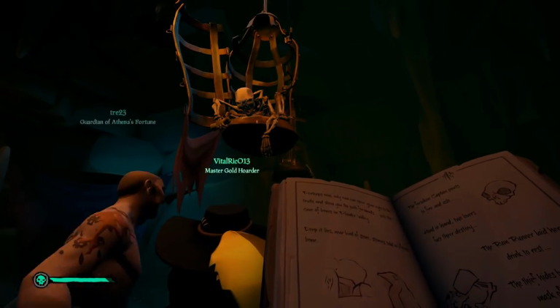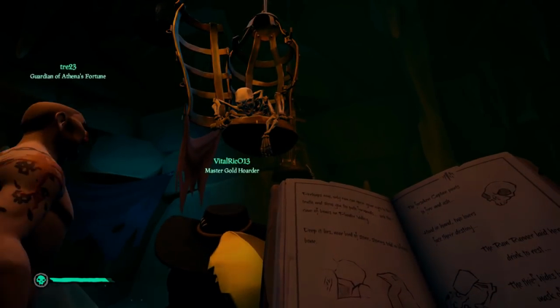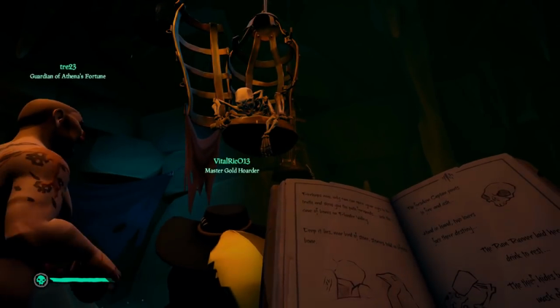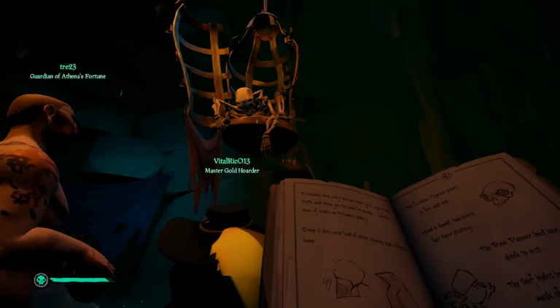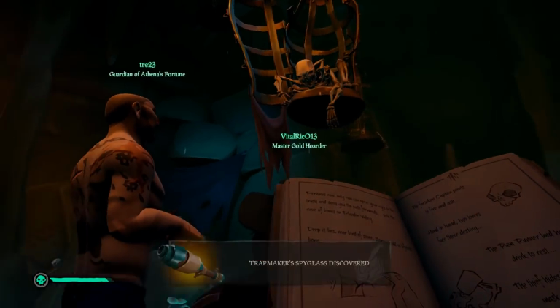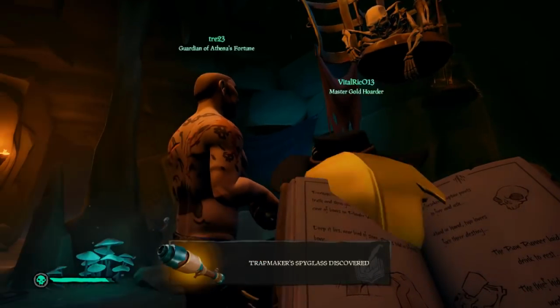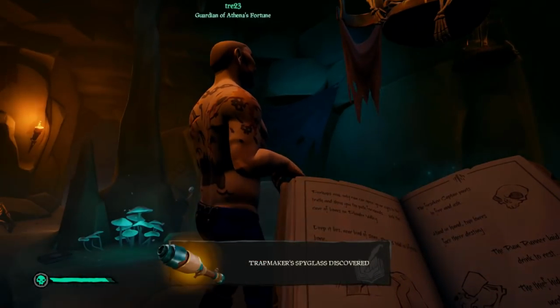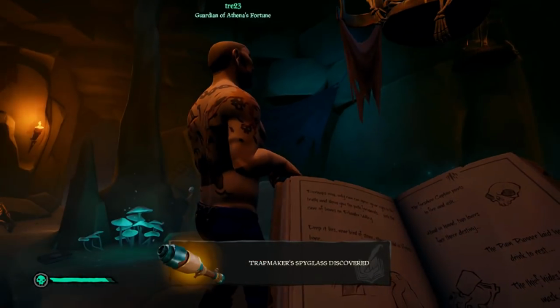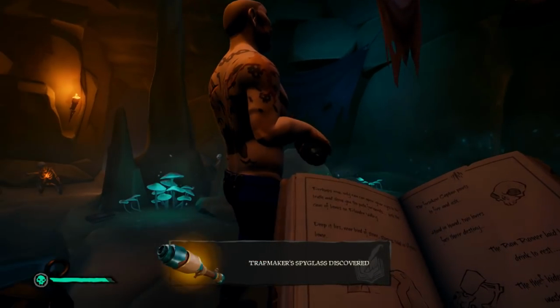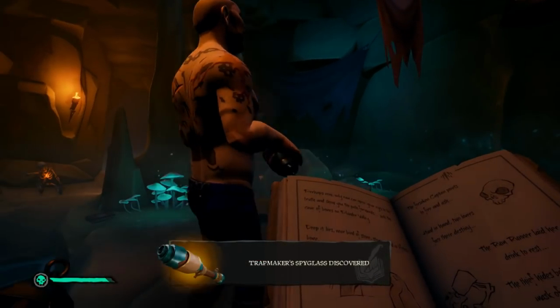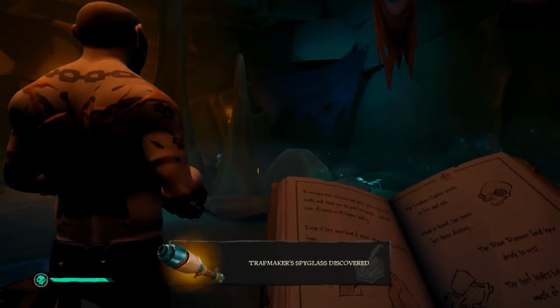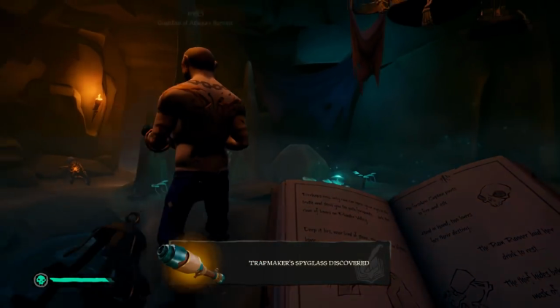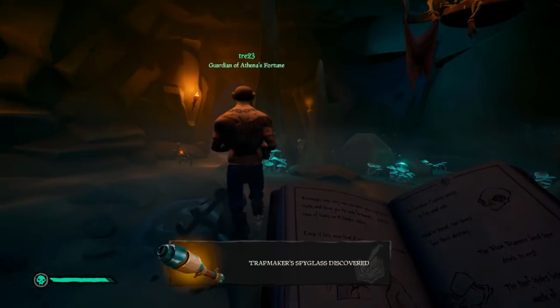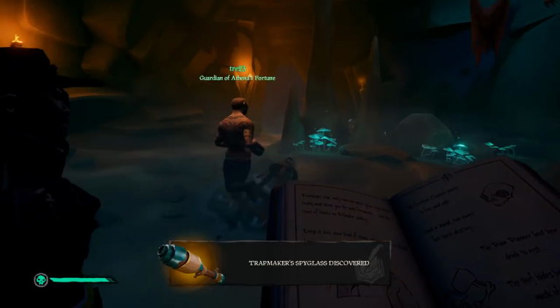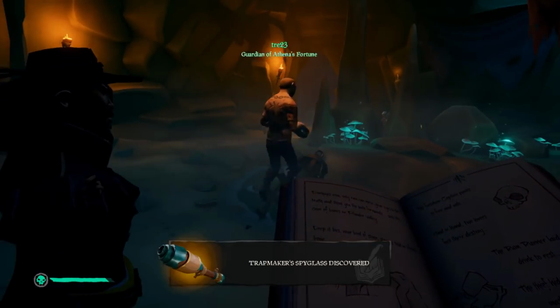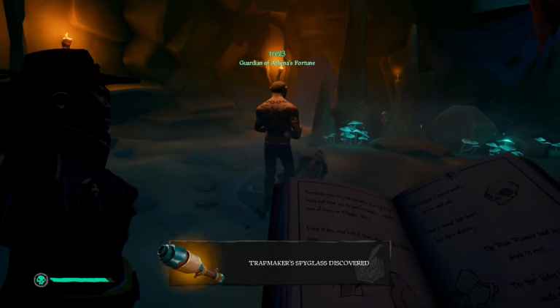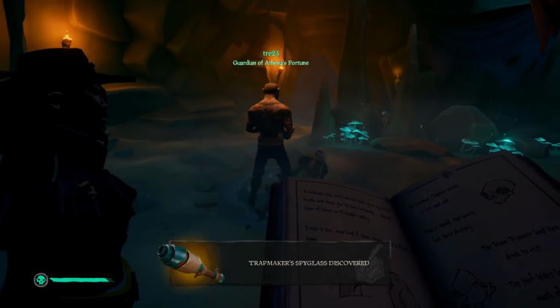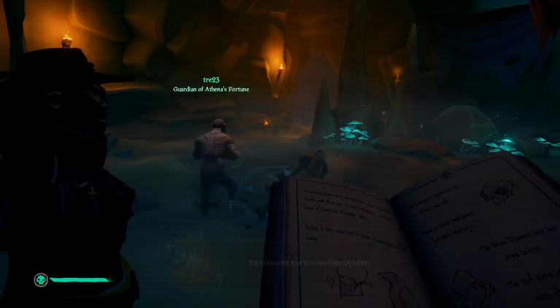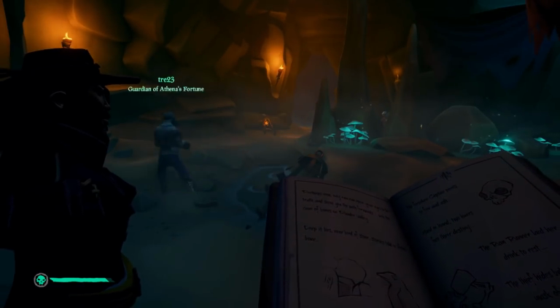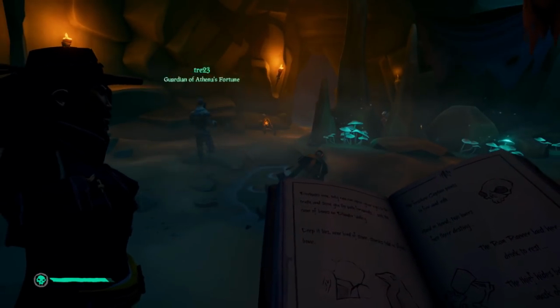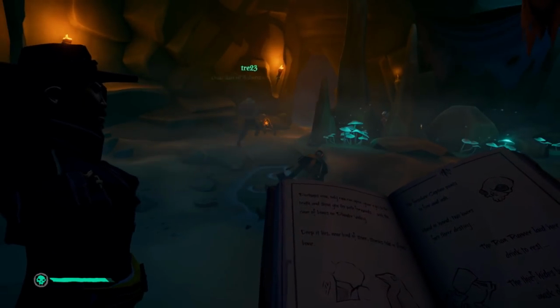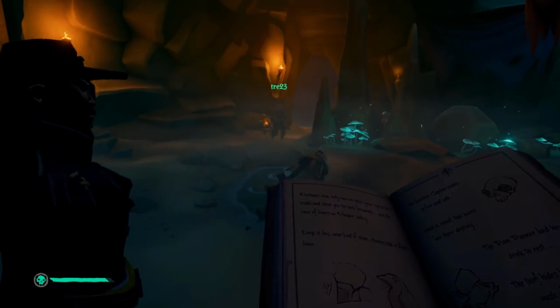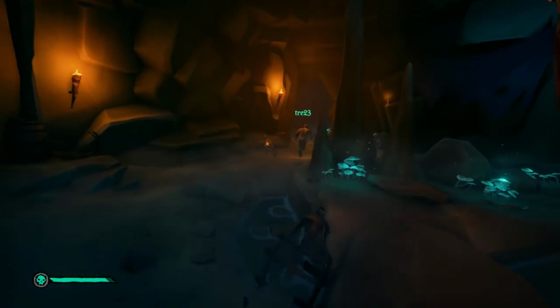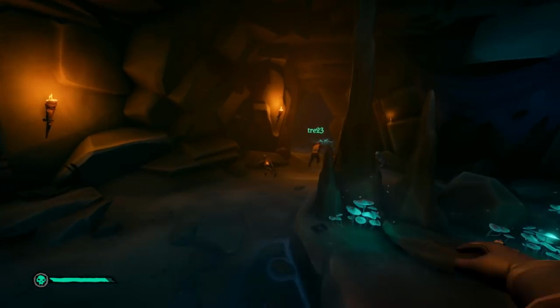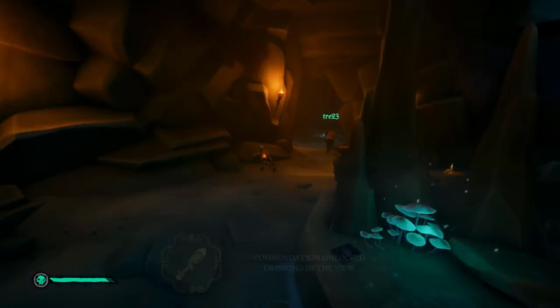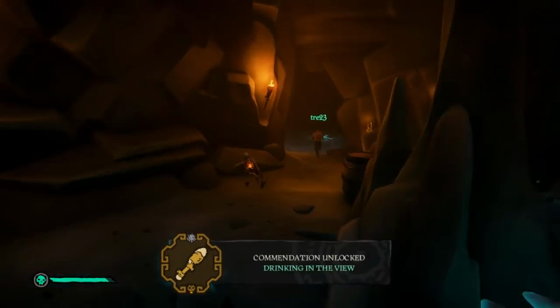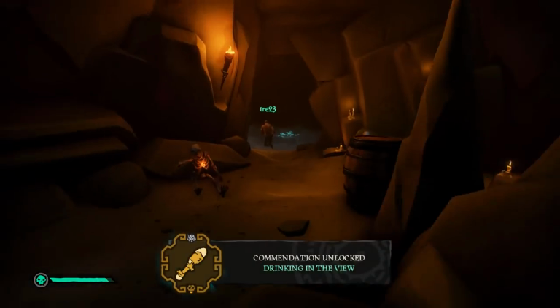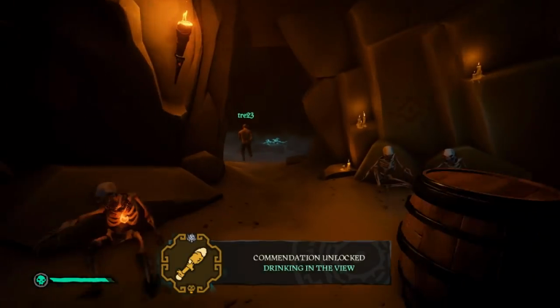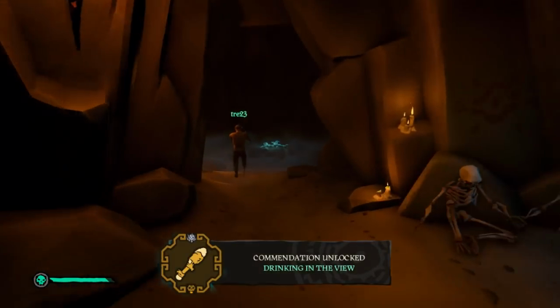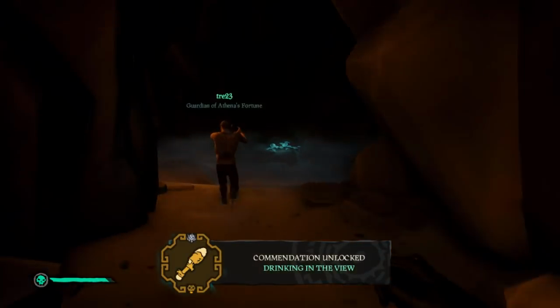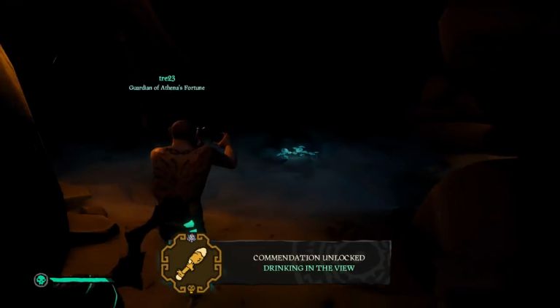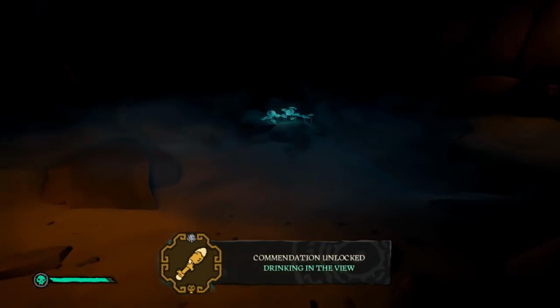Once you have done all that, there should be a cage that drops from the ceiling. From there, you will need to collect some pages and a rum bottle. Once you have done that, you will be on to step 3.